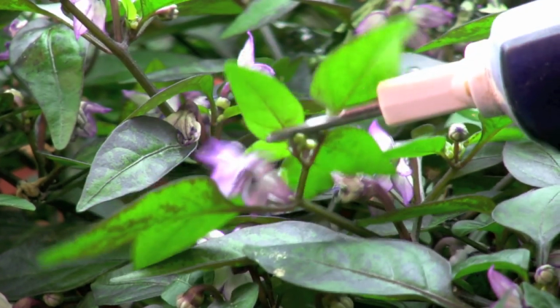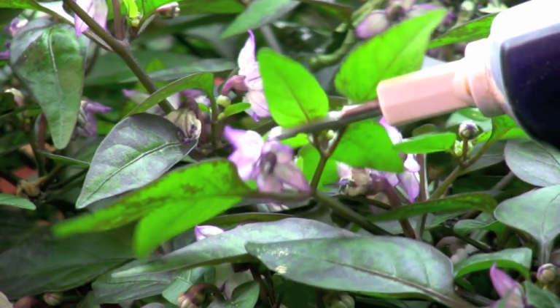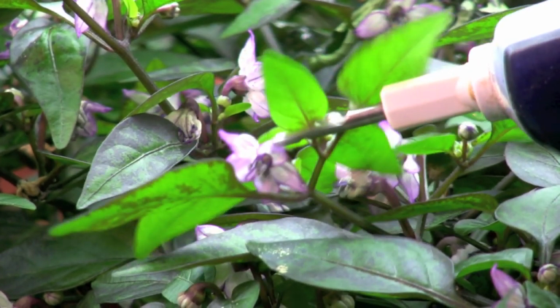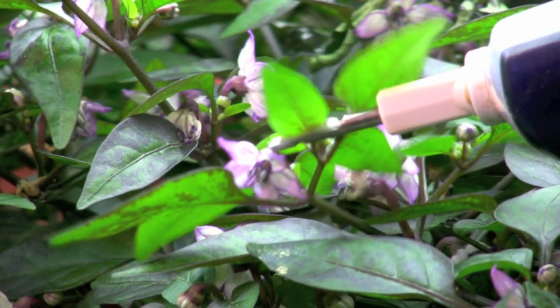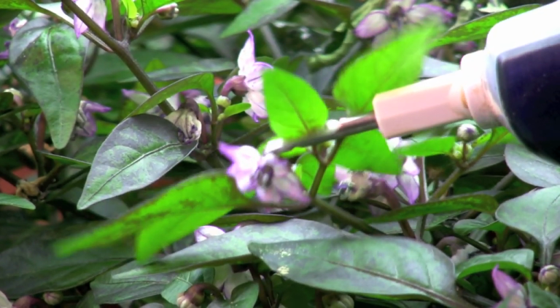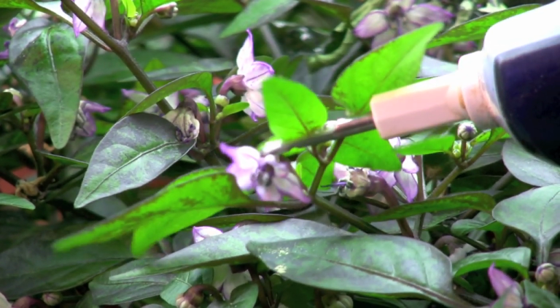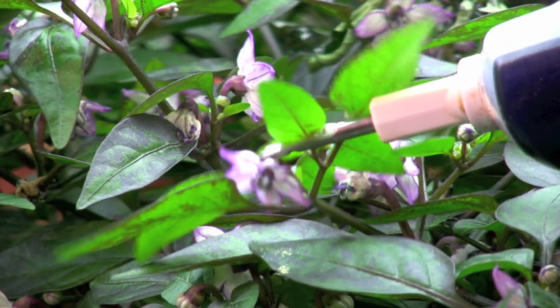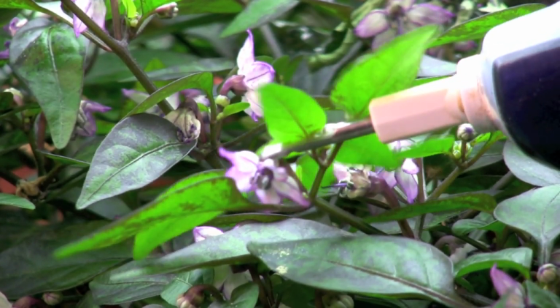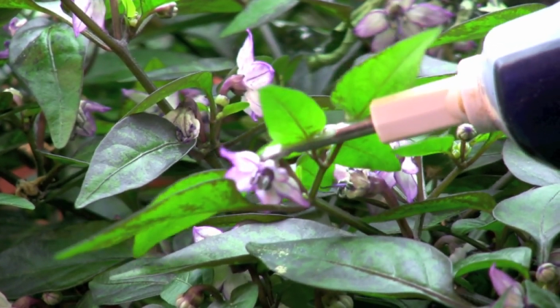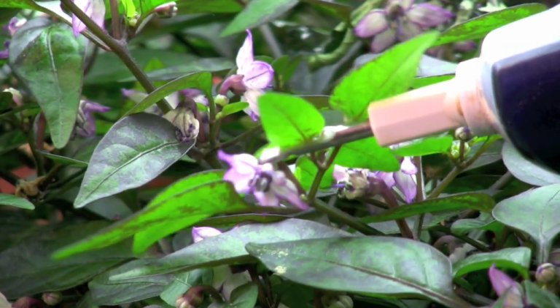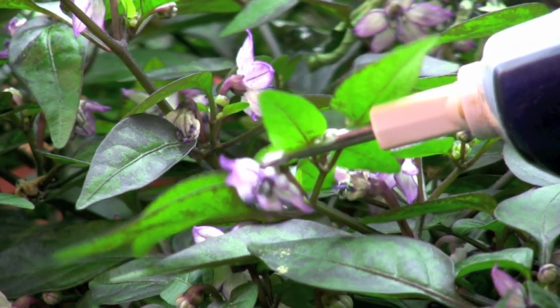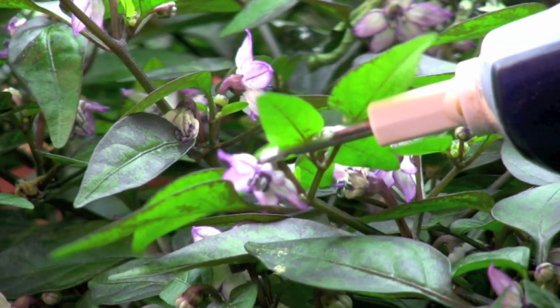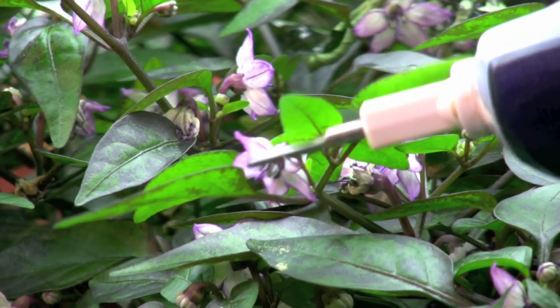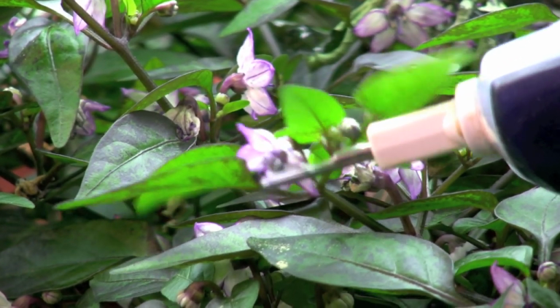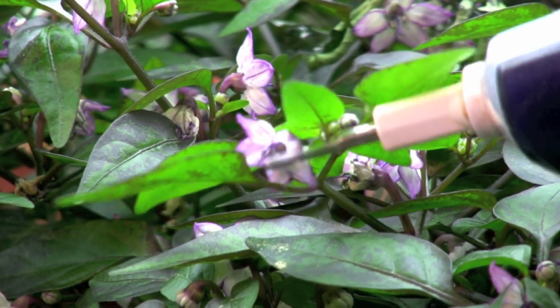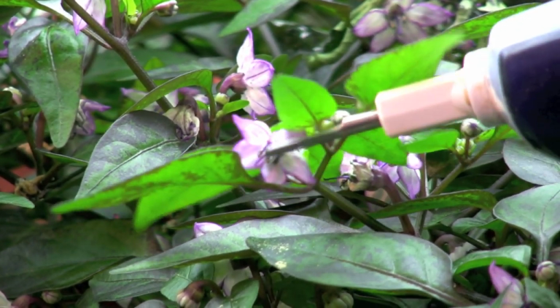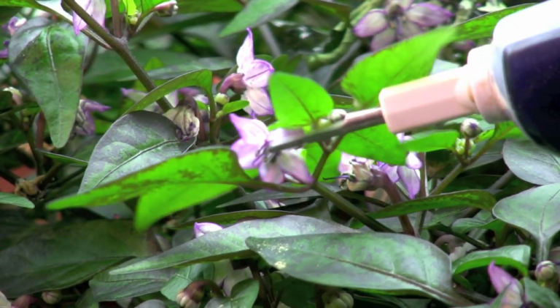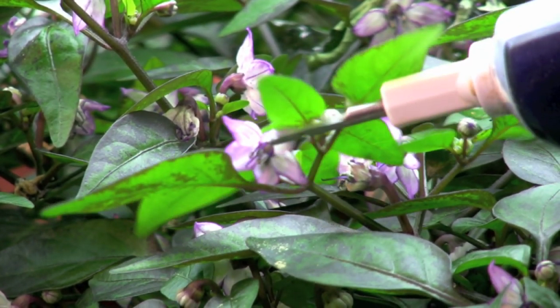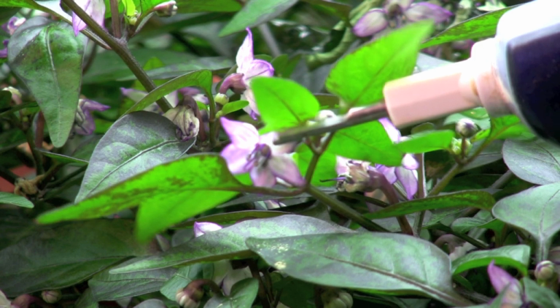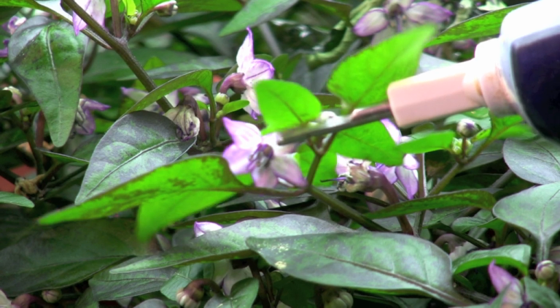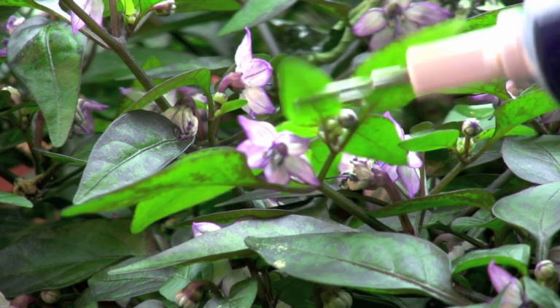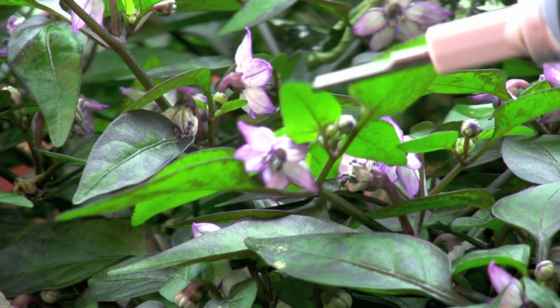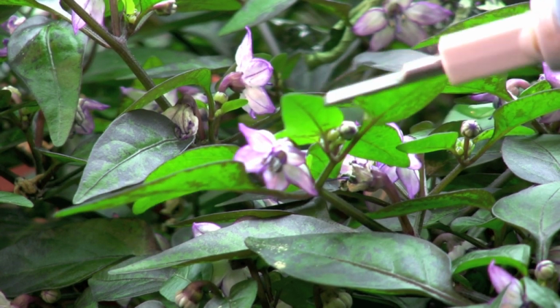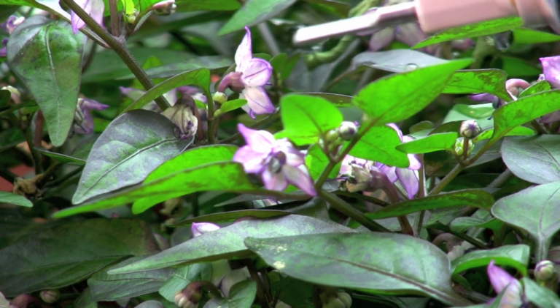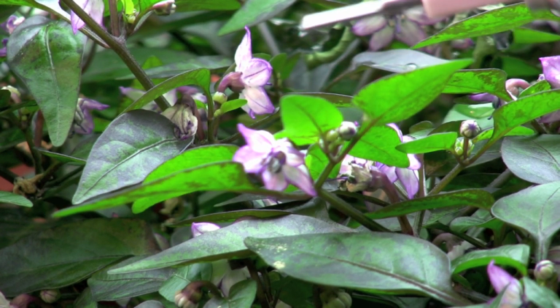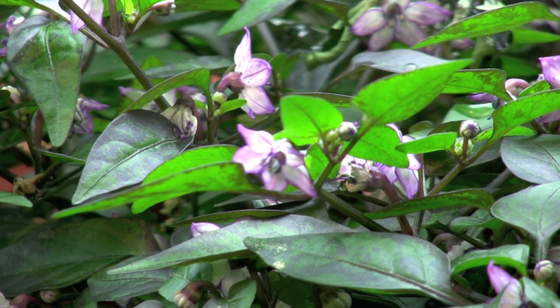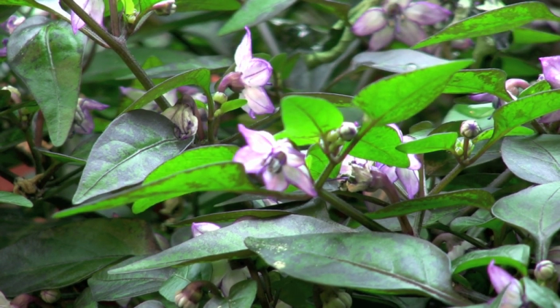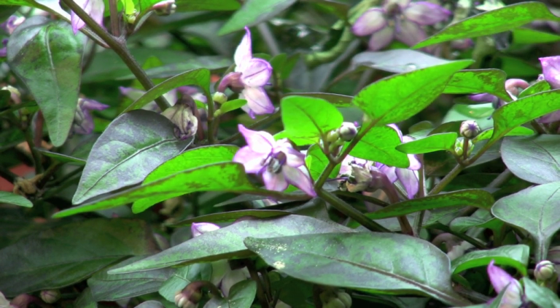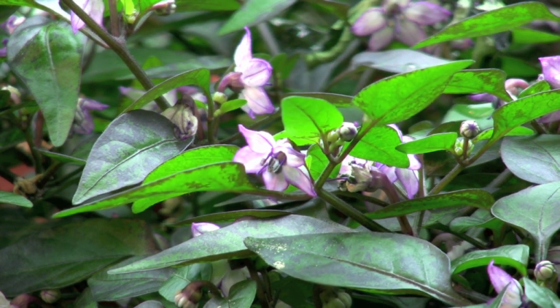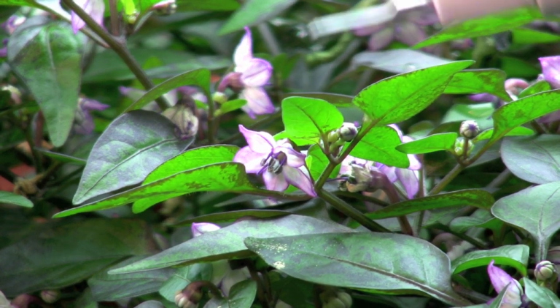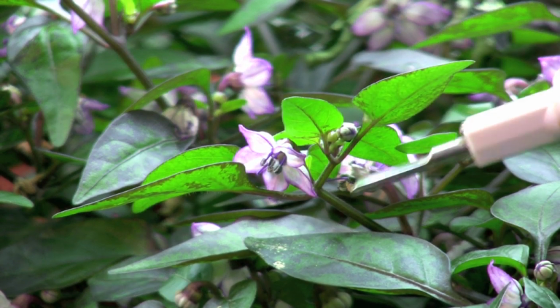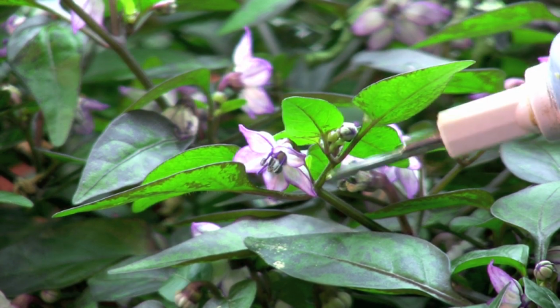I find that using the electric toothbrush combined with a fan will result in much better pollination.